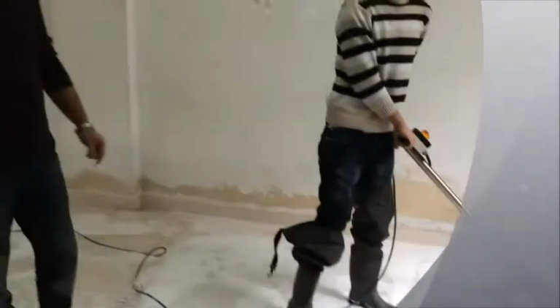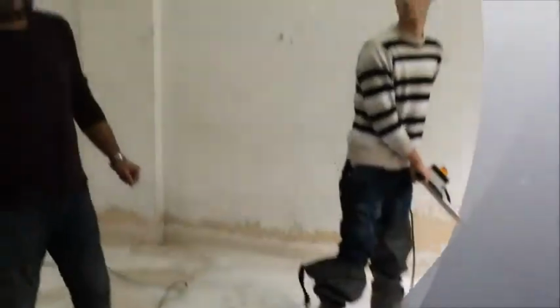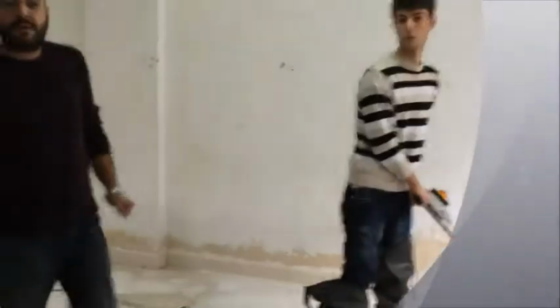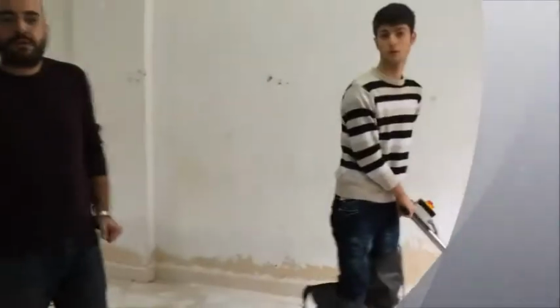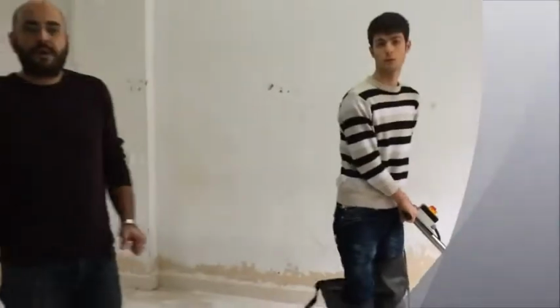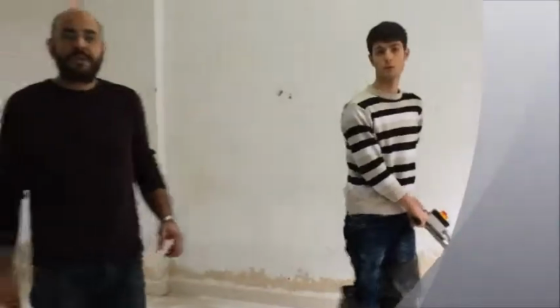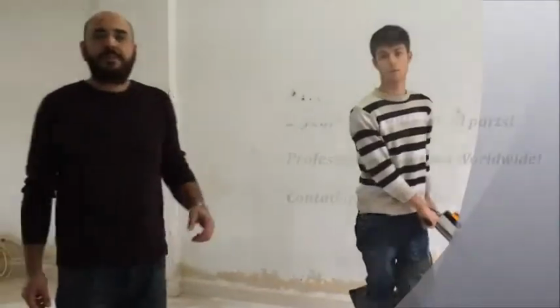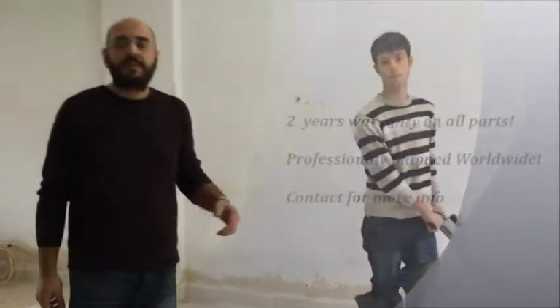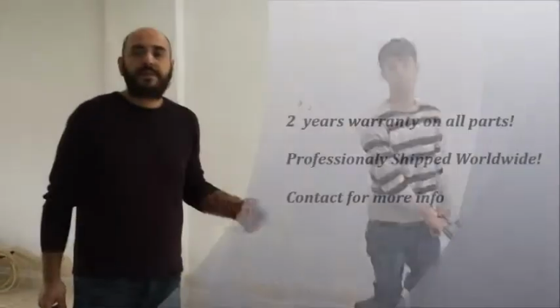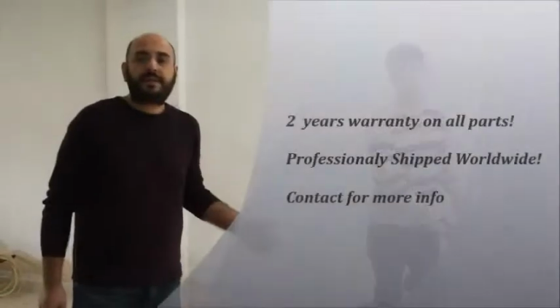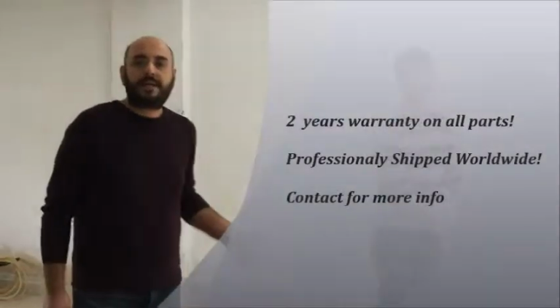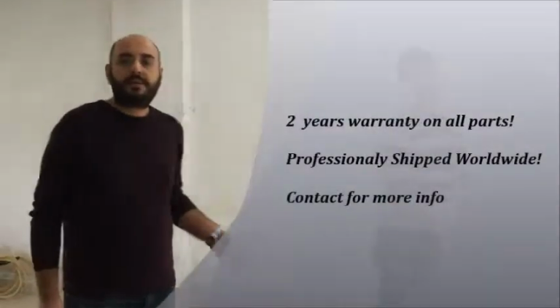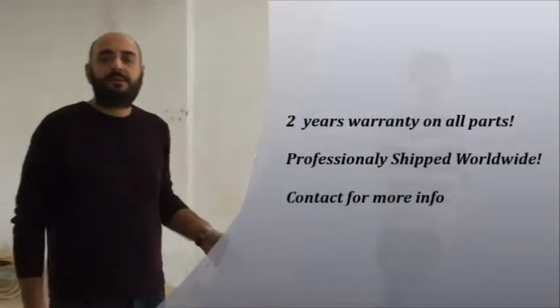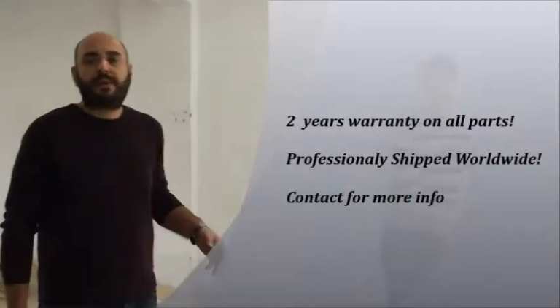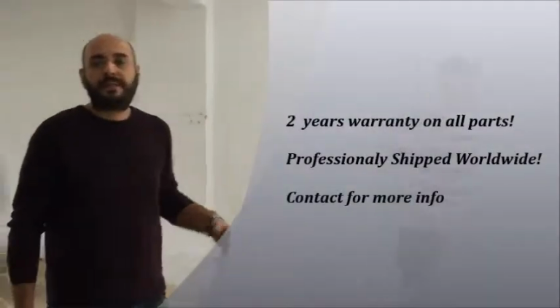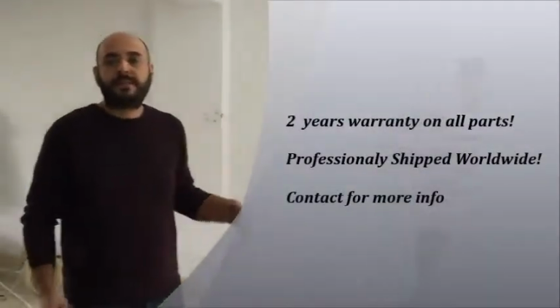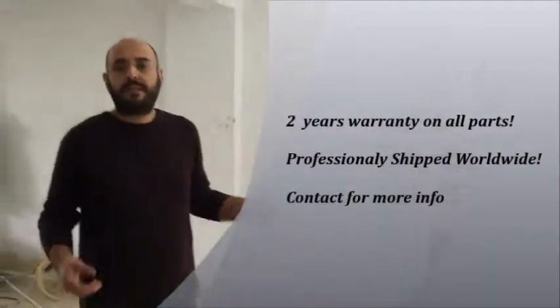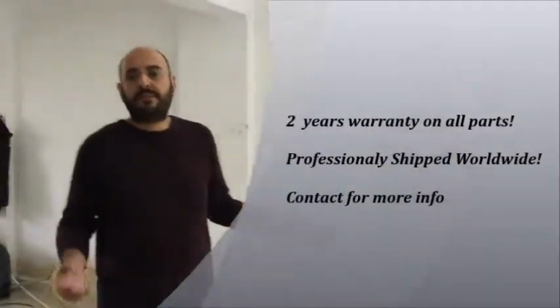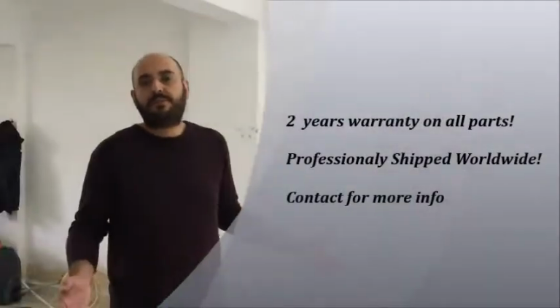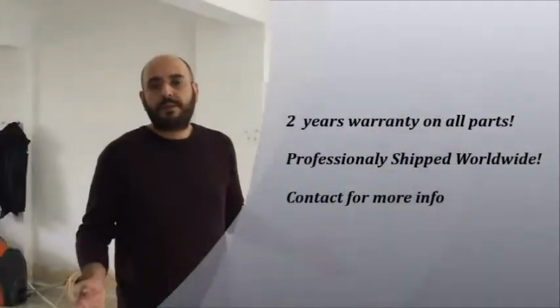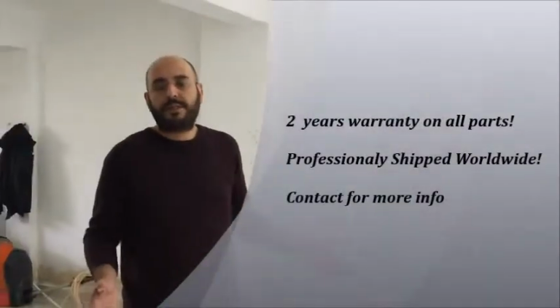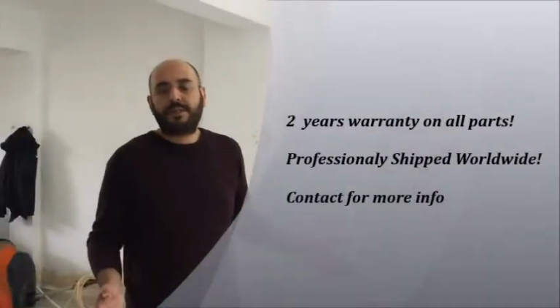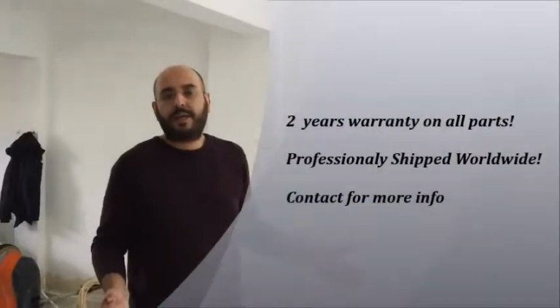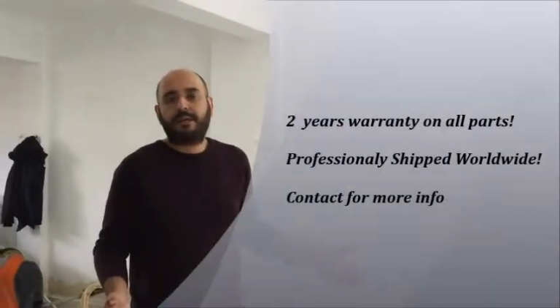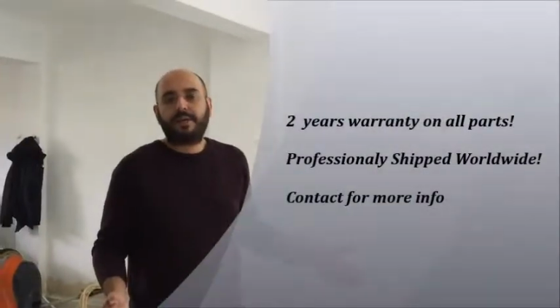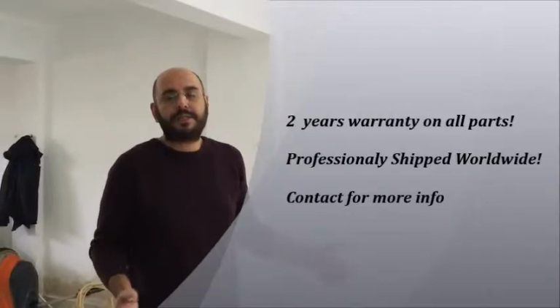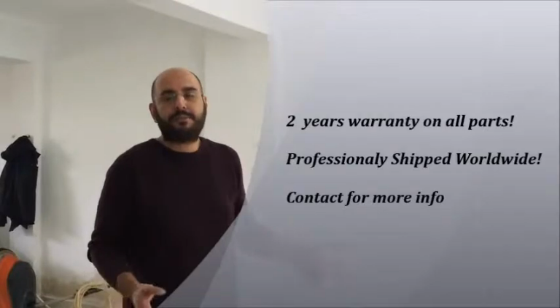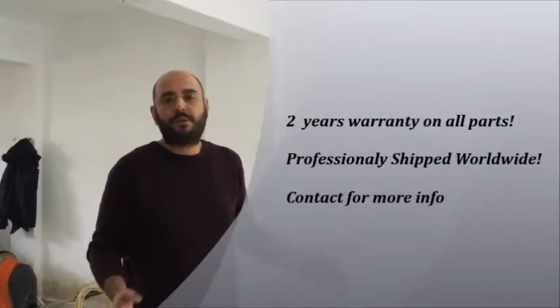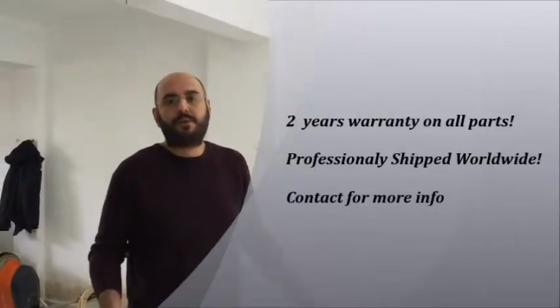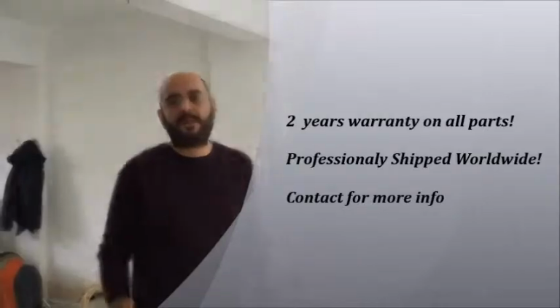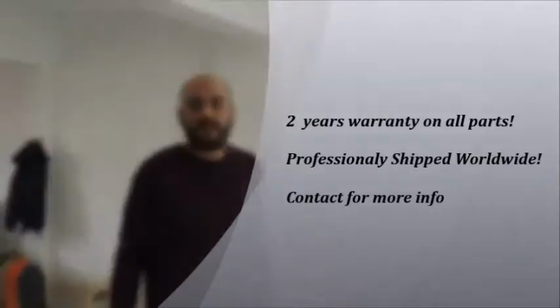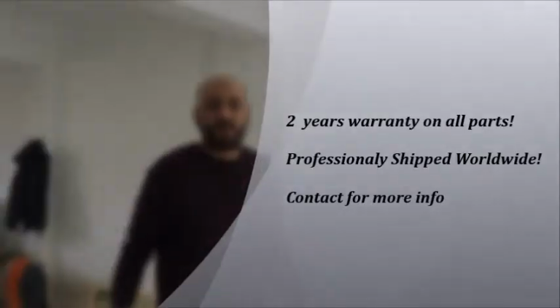Thank you for watching and please contact me for price and delivery information. We can ship worldwide. Thank you.